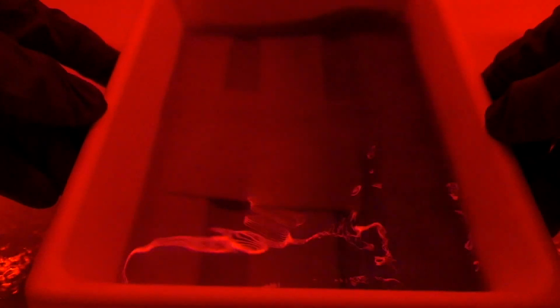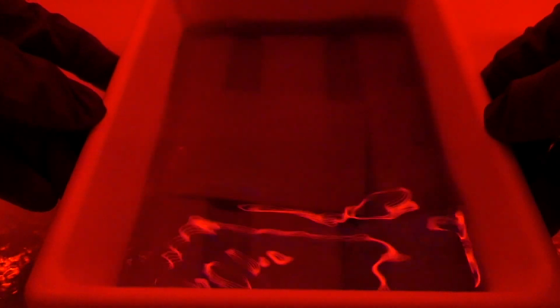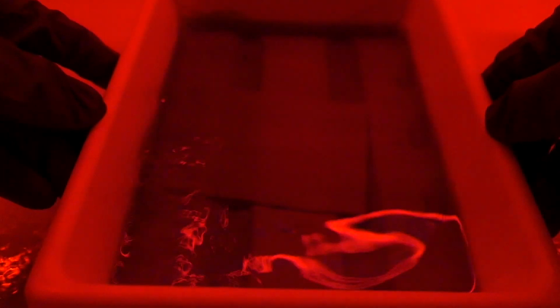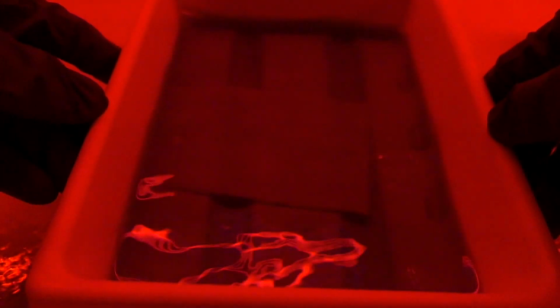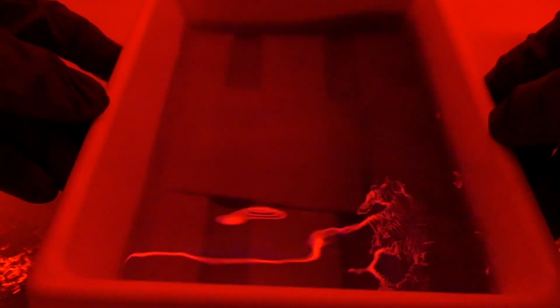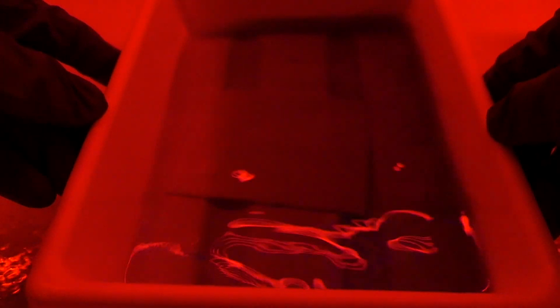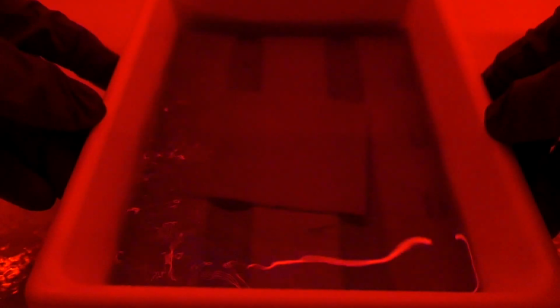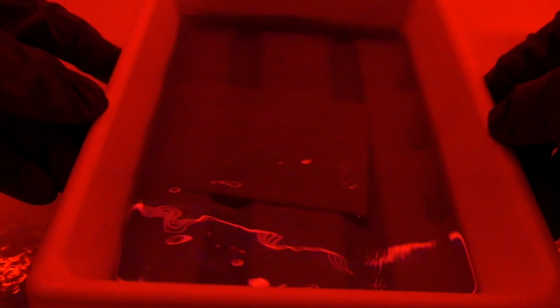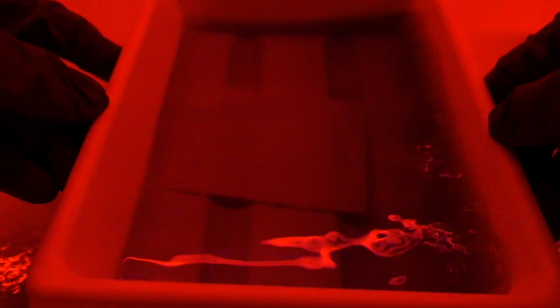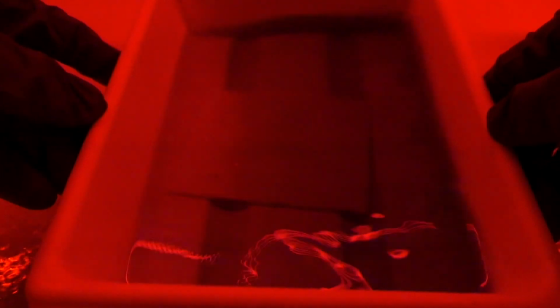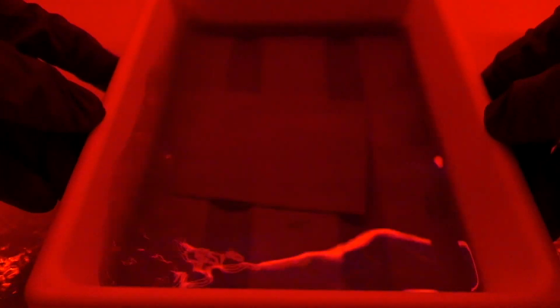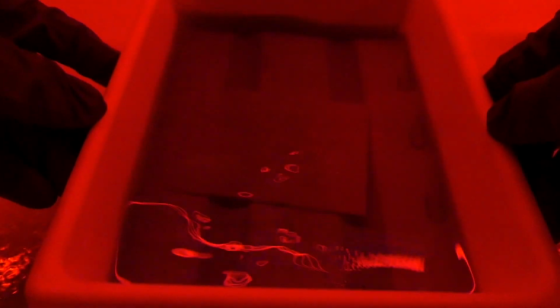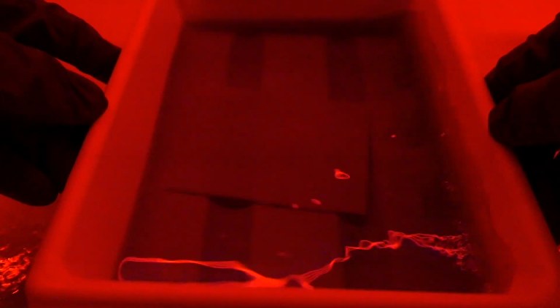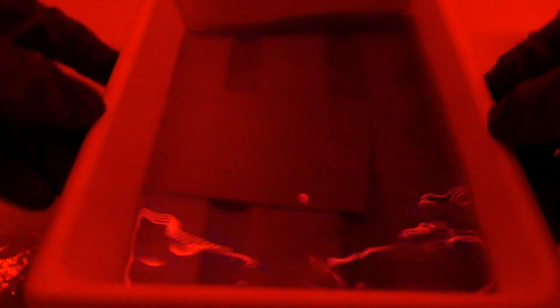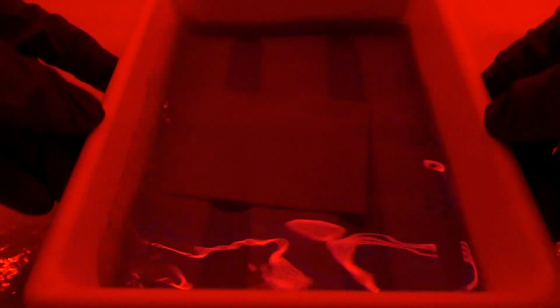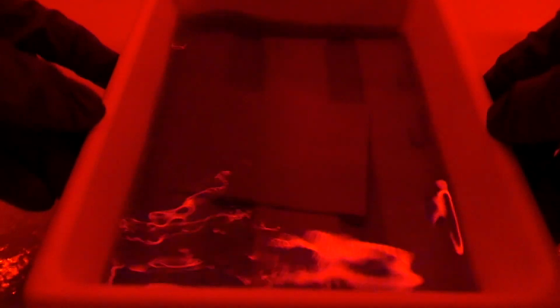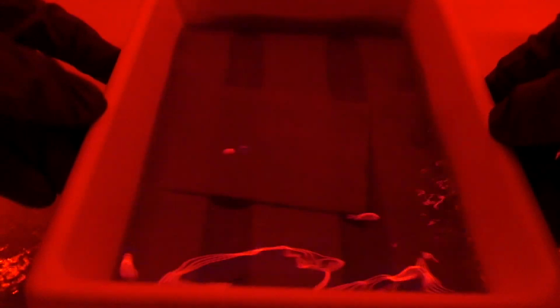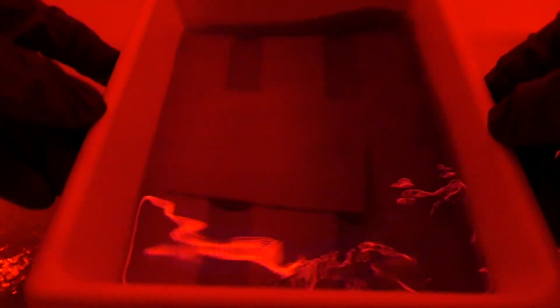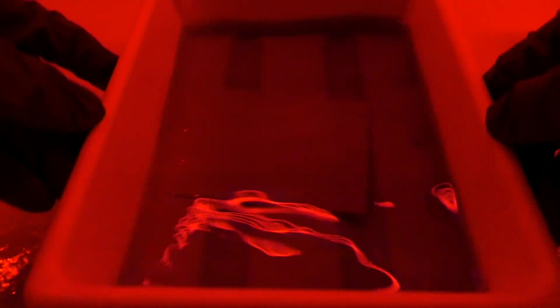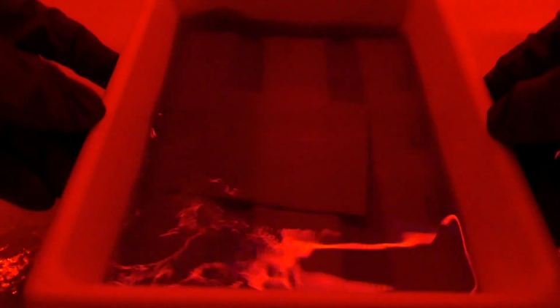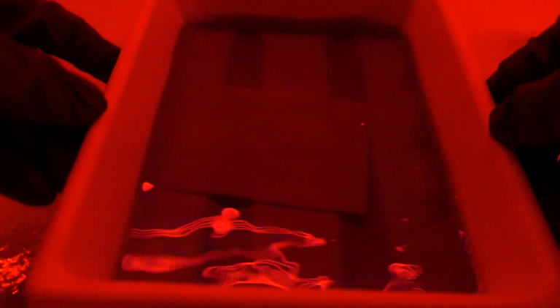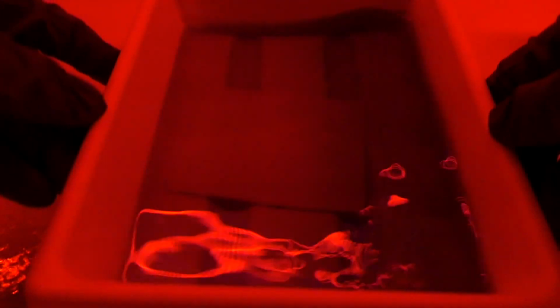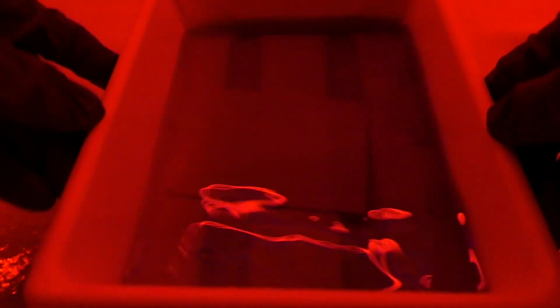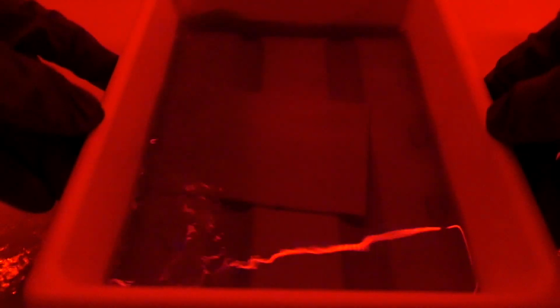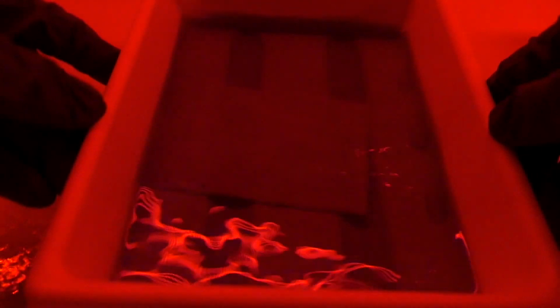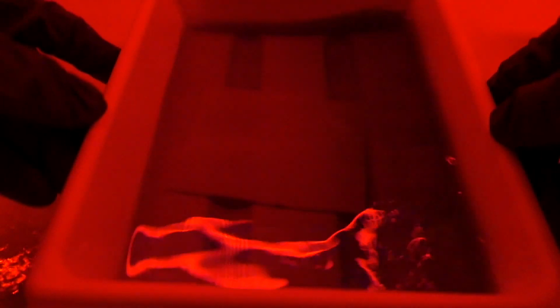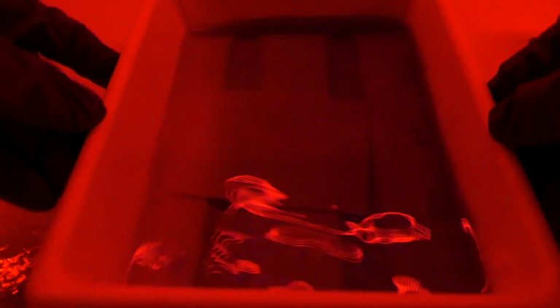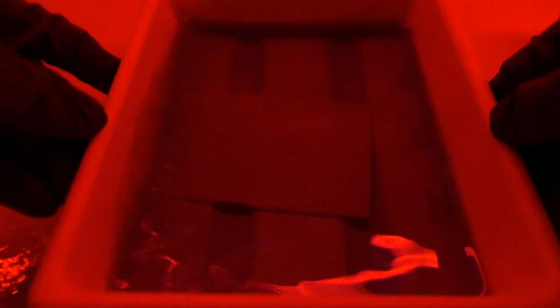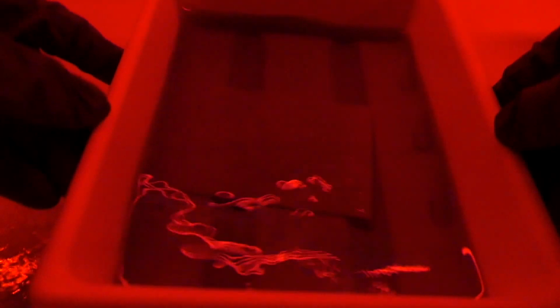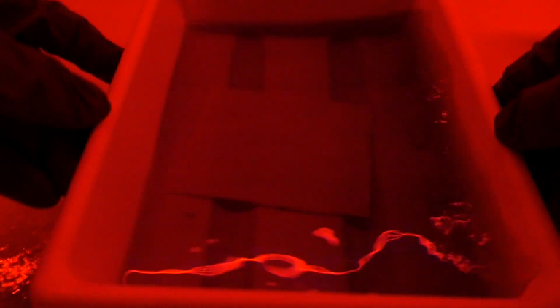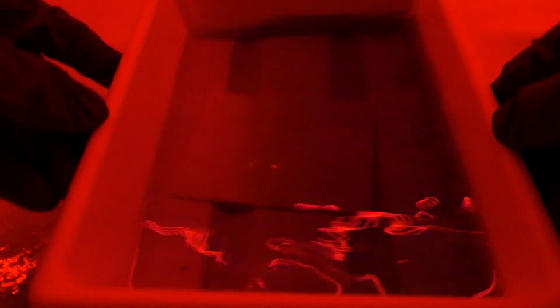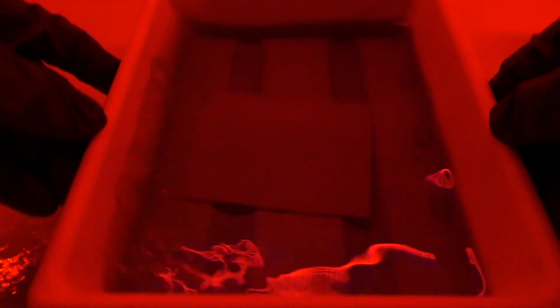Let me know in the comments below if you'd like to see me make a more detailed tutorial on how to develop dry plates.